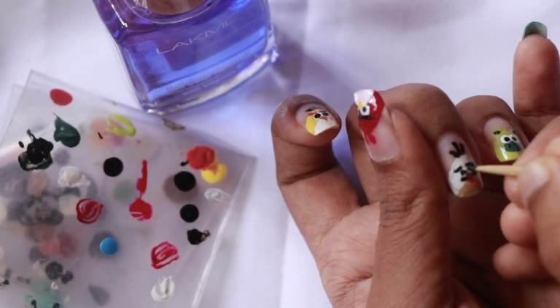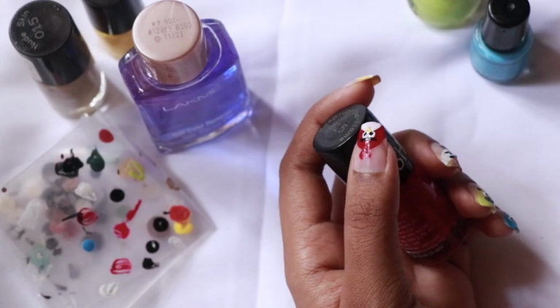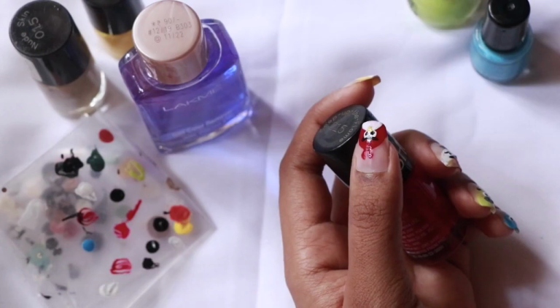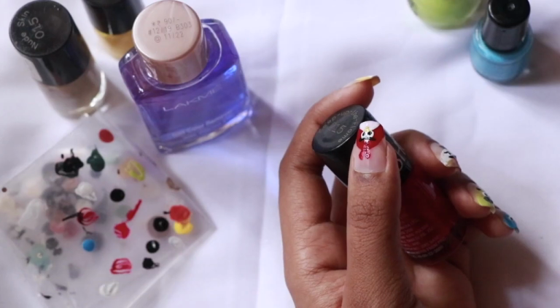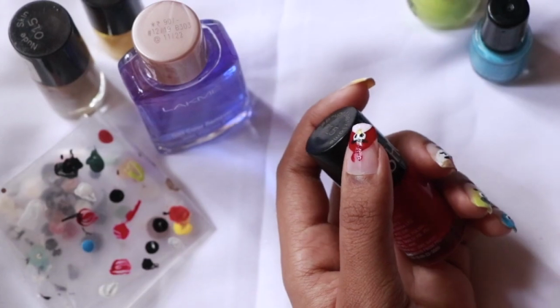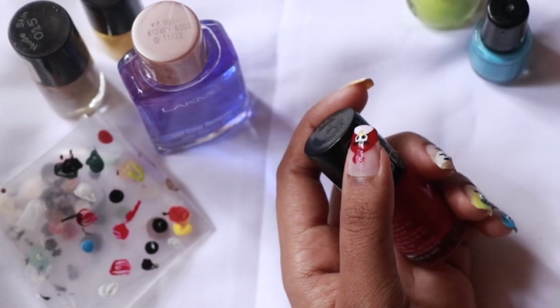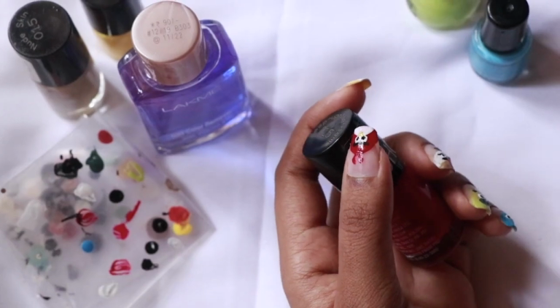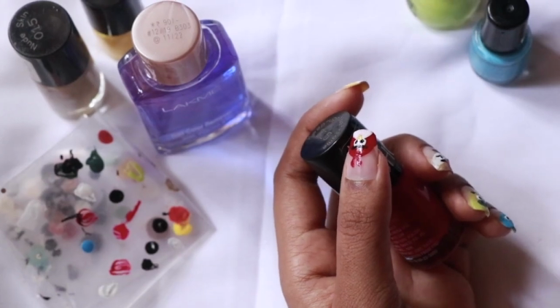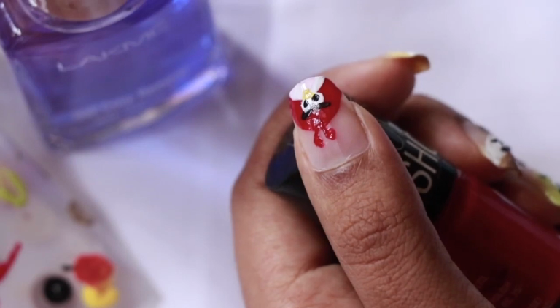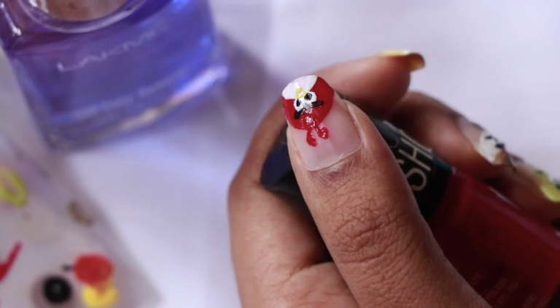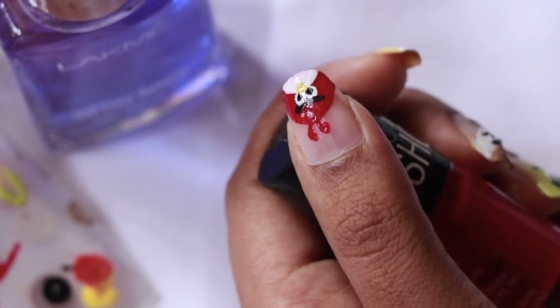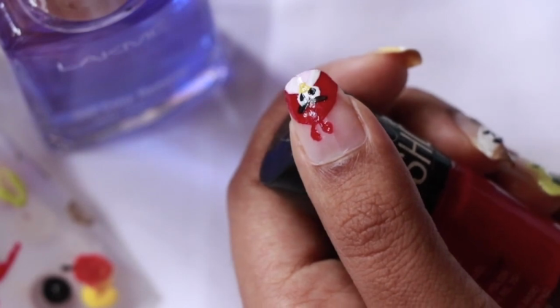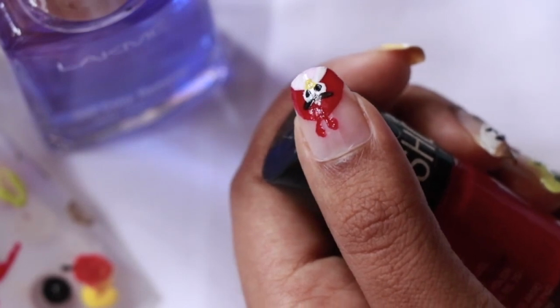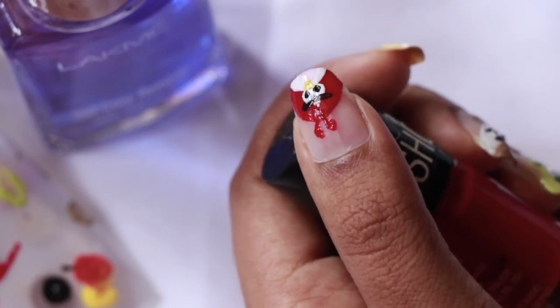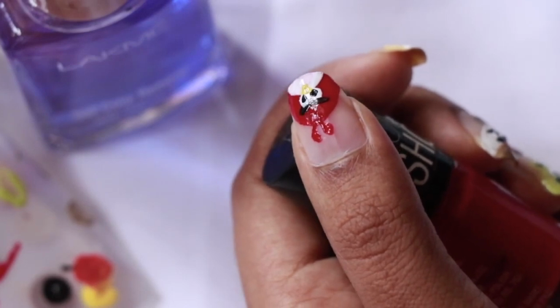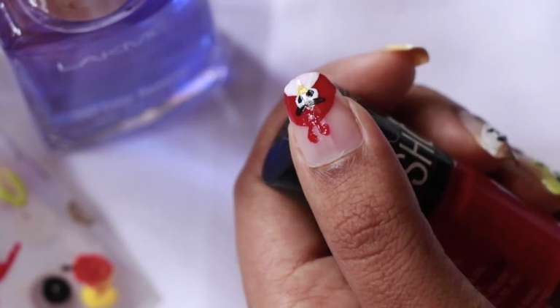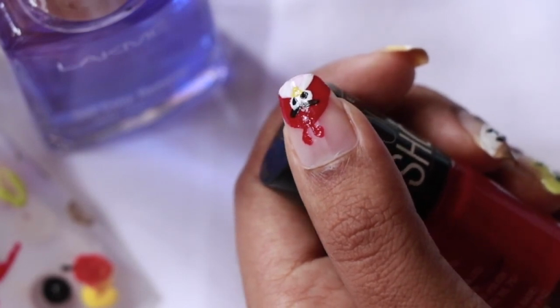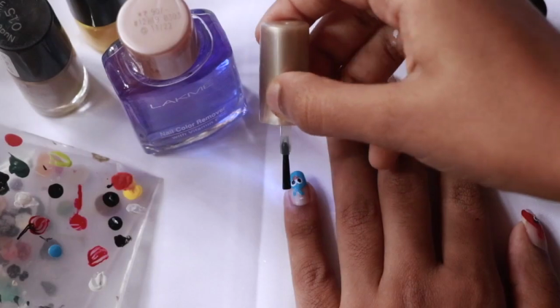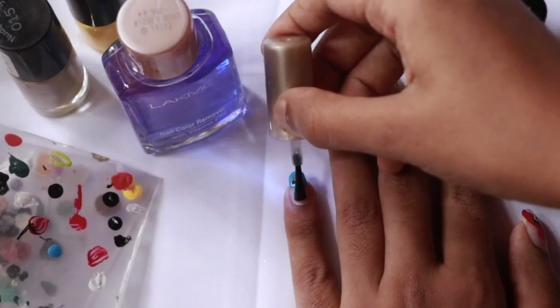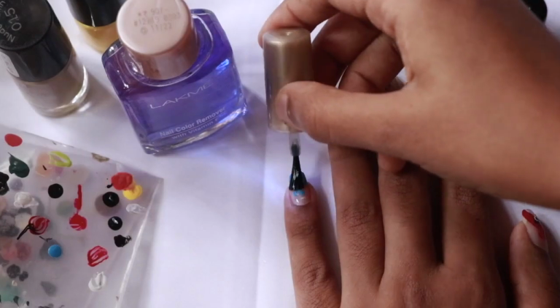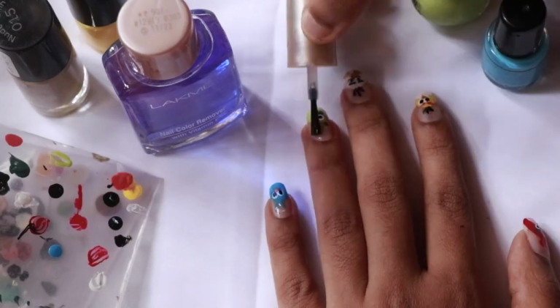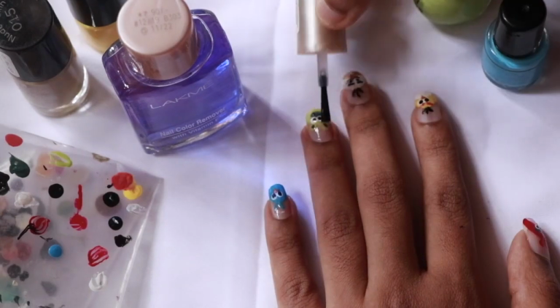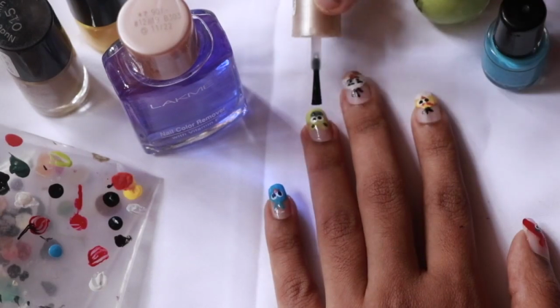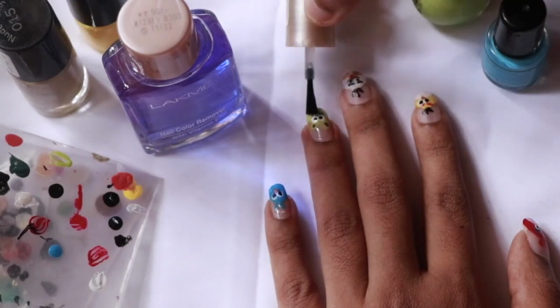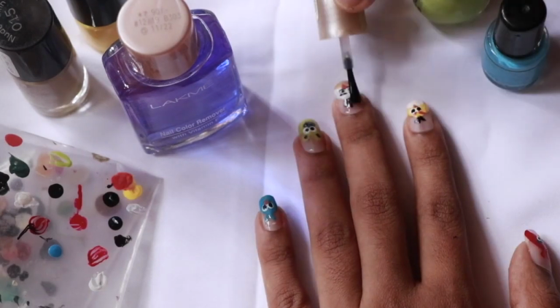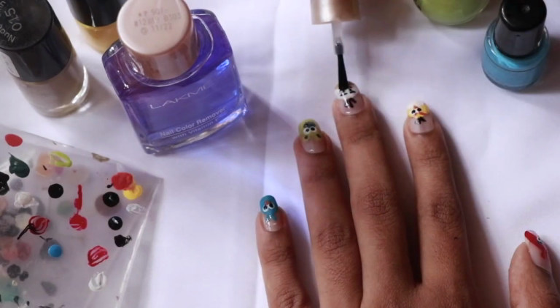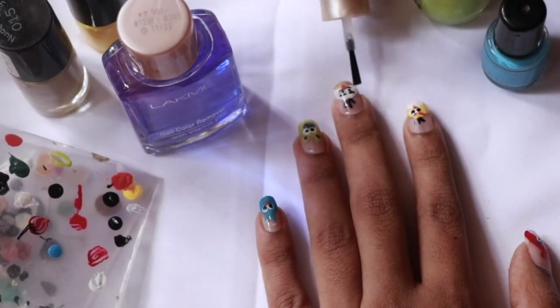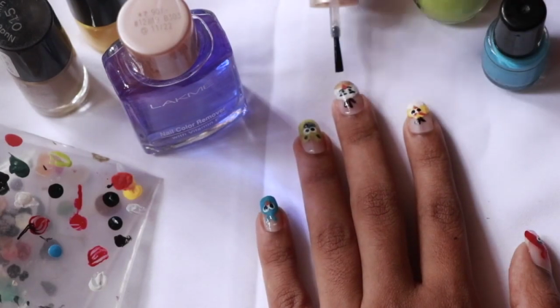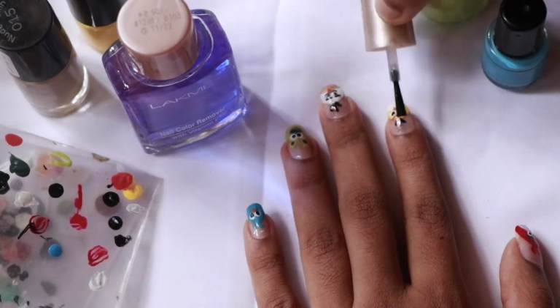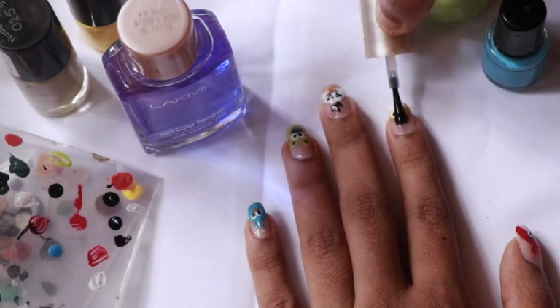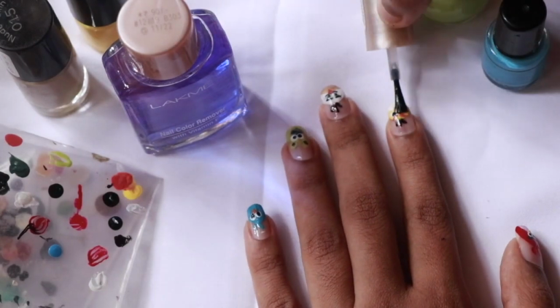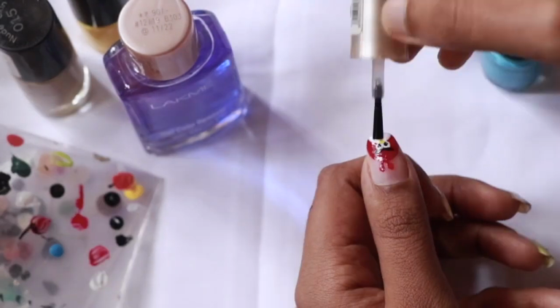Our clear coat is our last and final step. Apply the clear coat — this will last for two weeks.